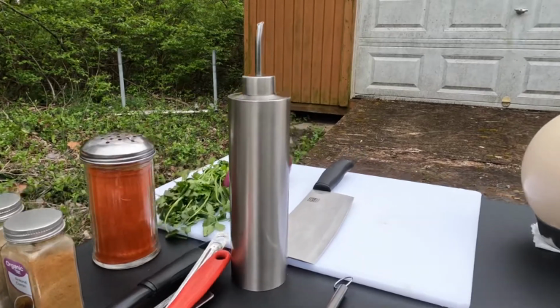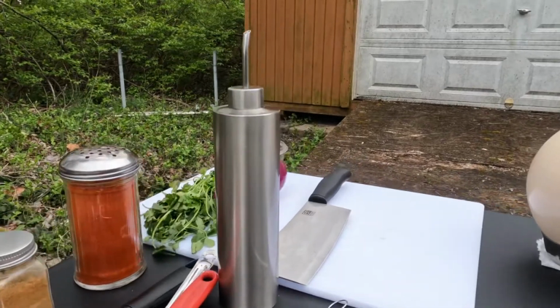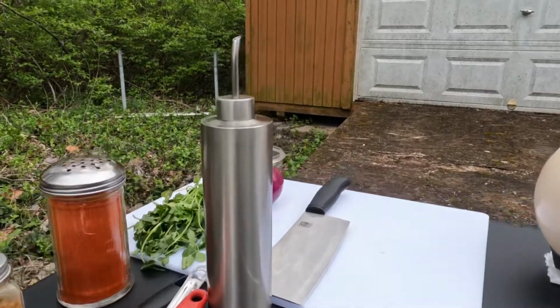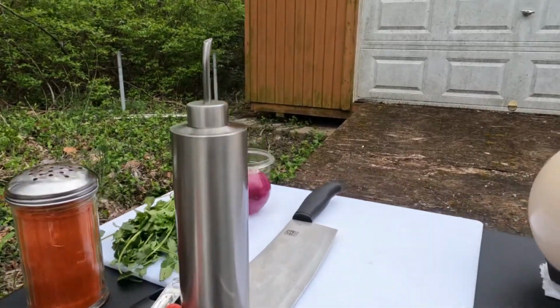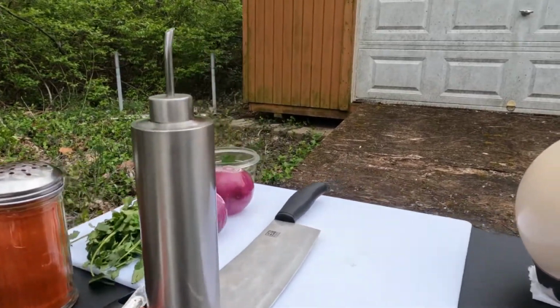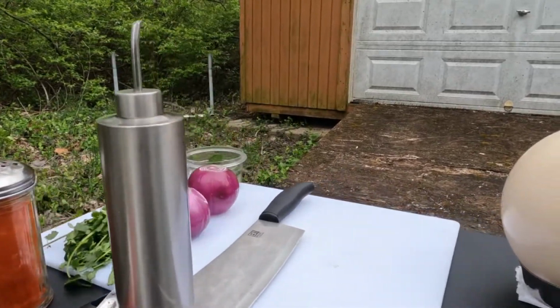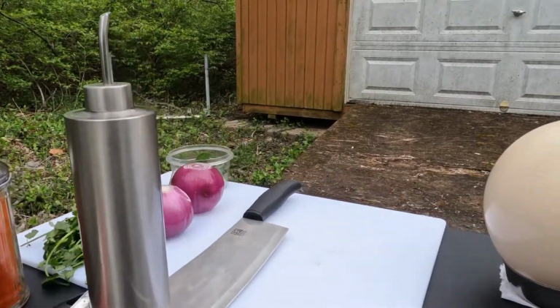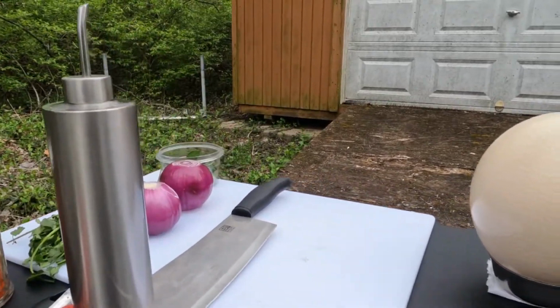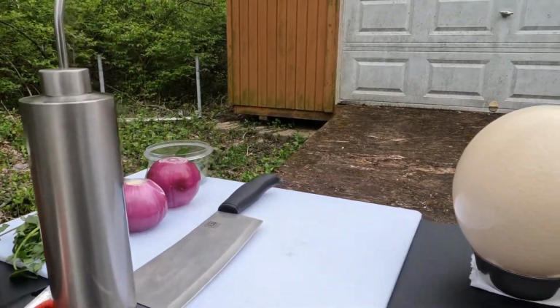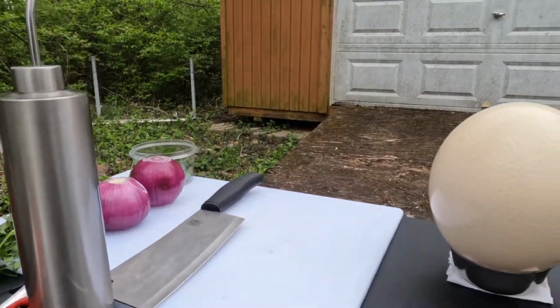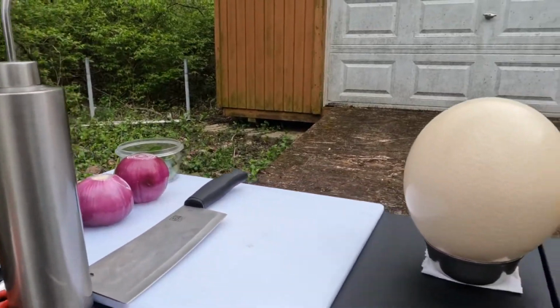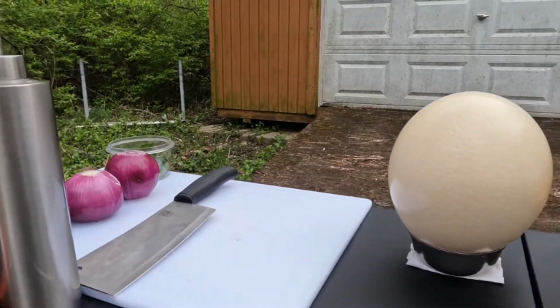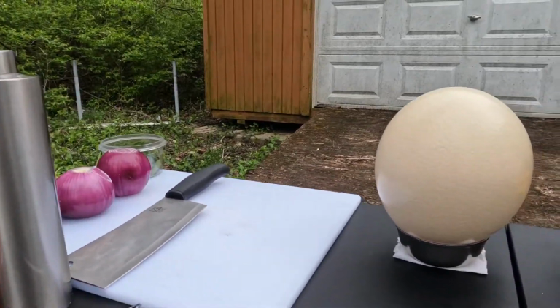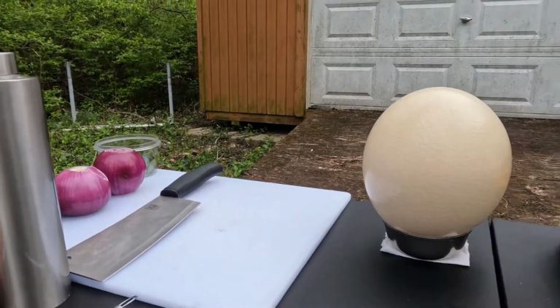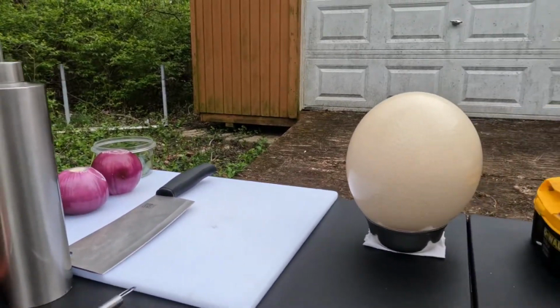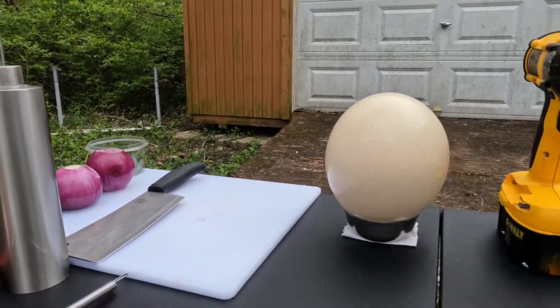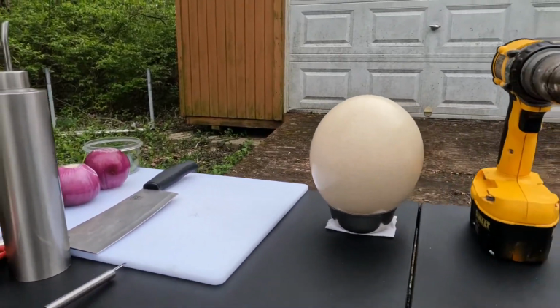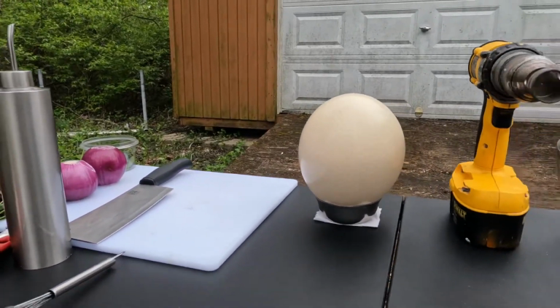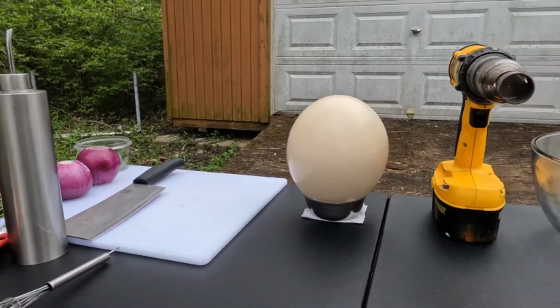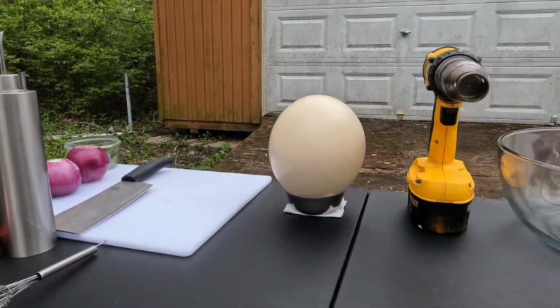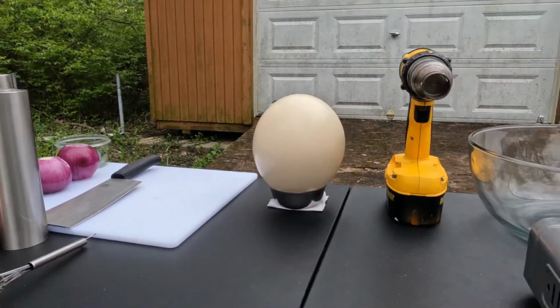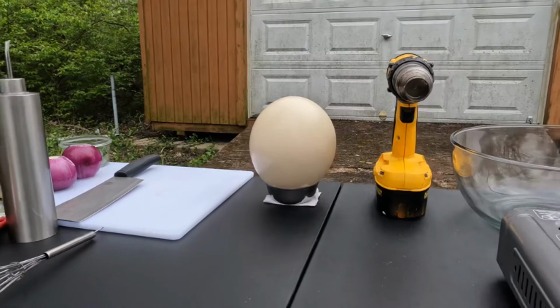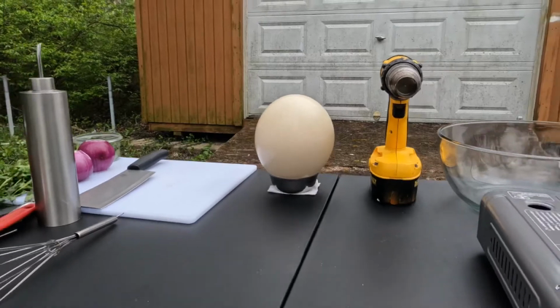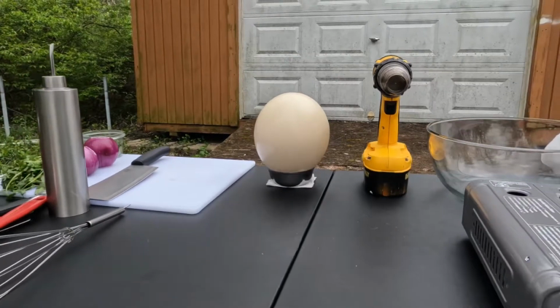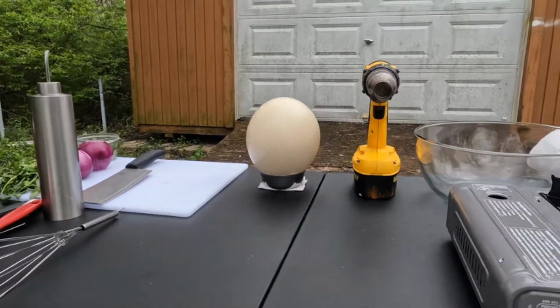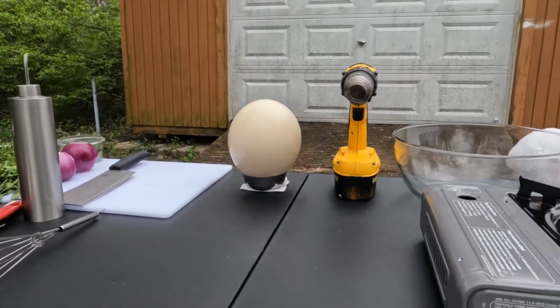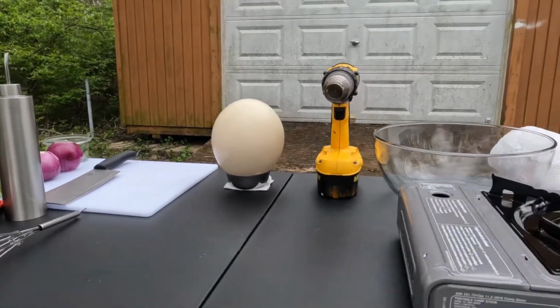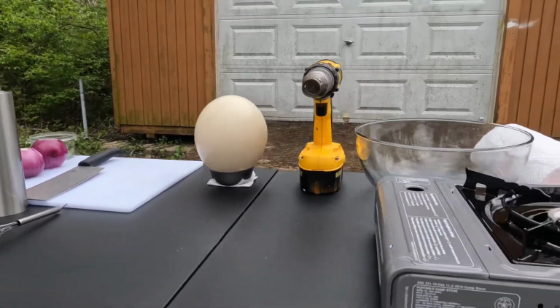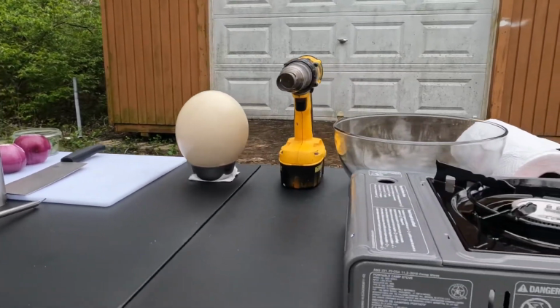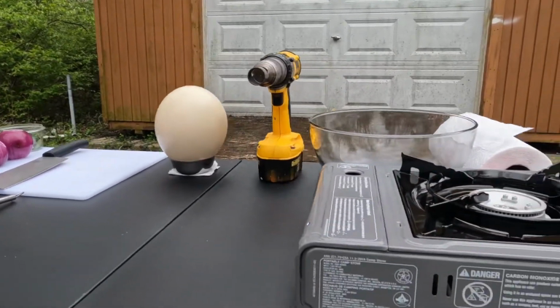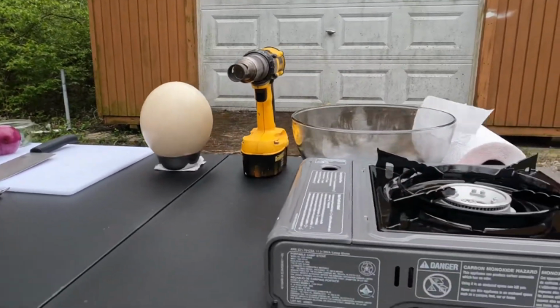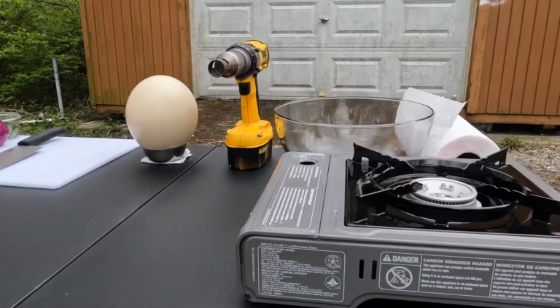This is an ostrich egg guide. It is a super jumbo size. I am going to mix it.